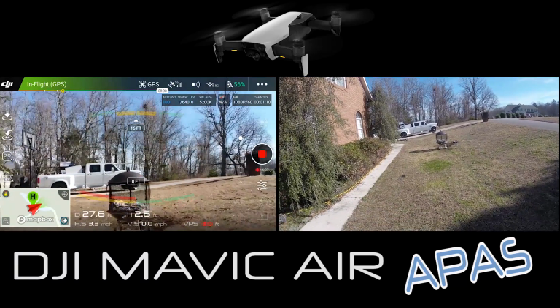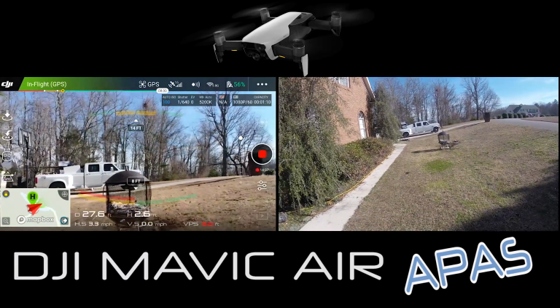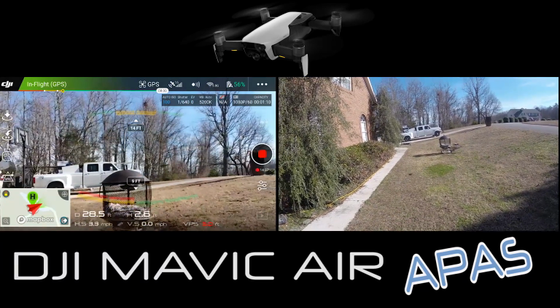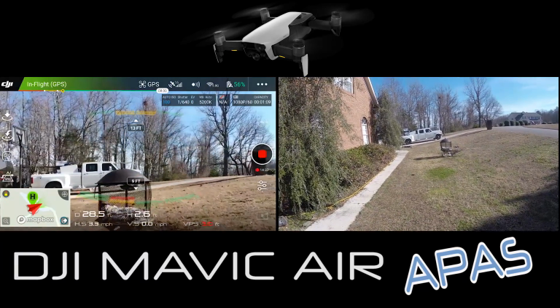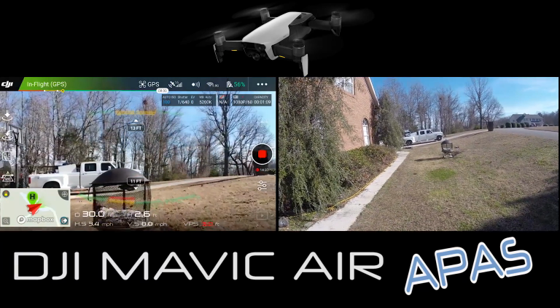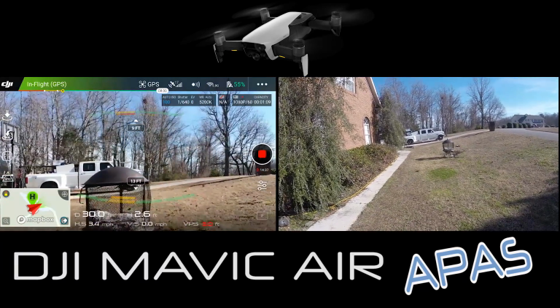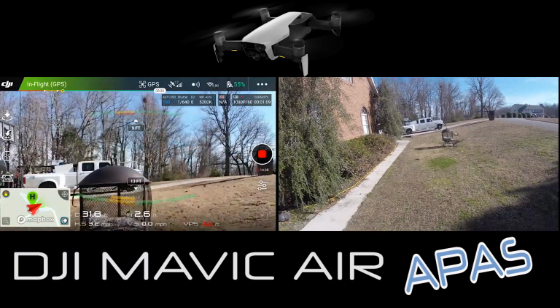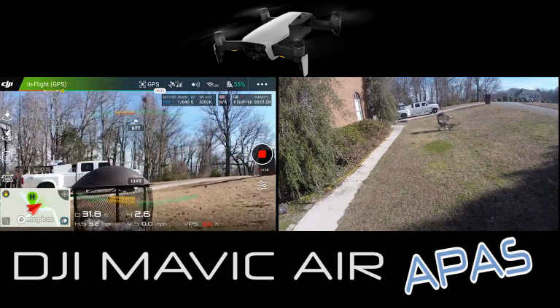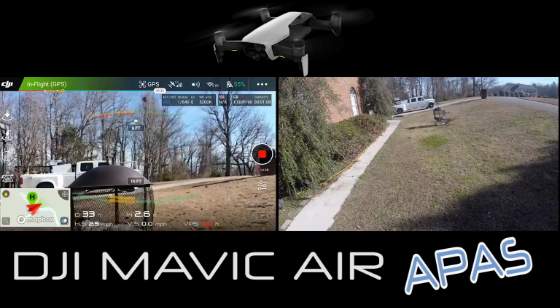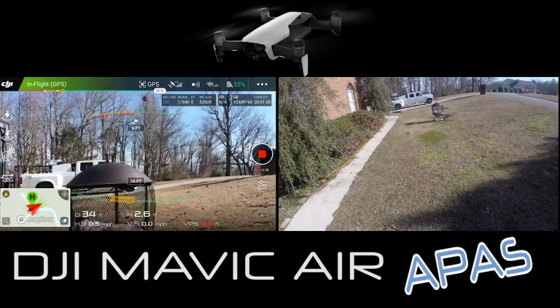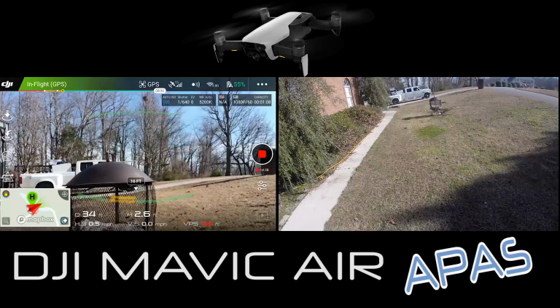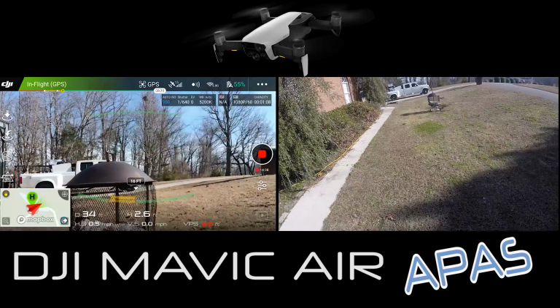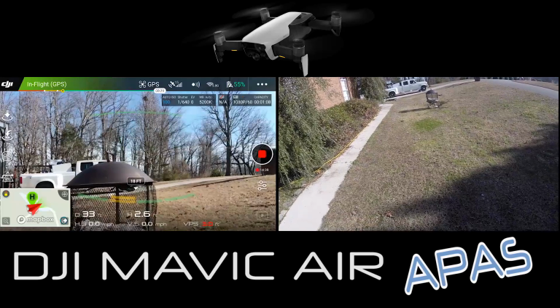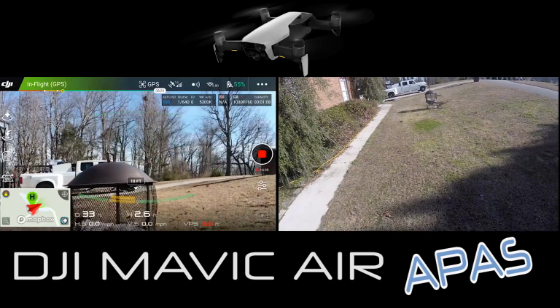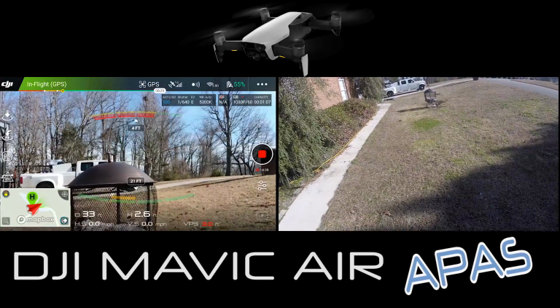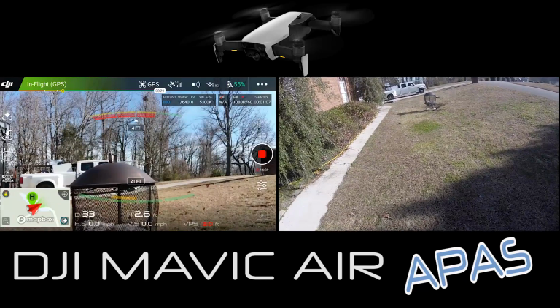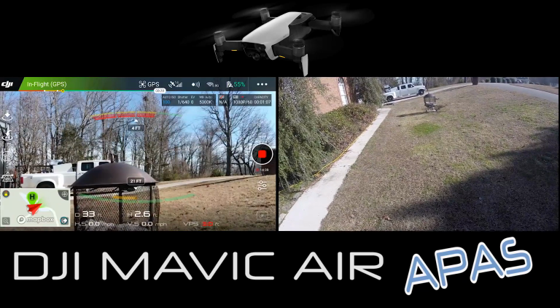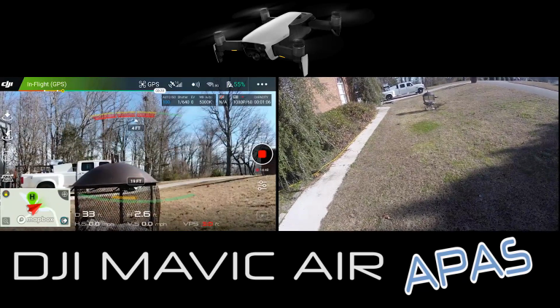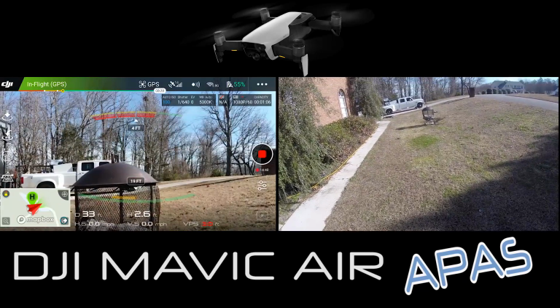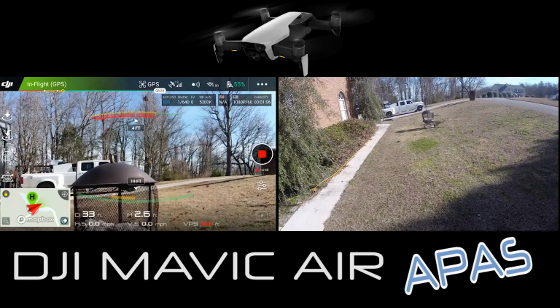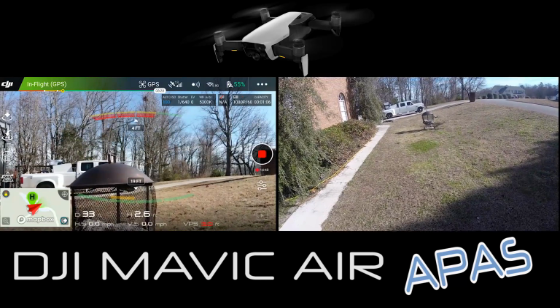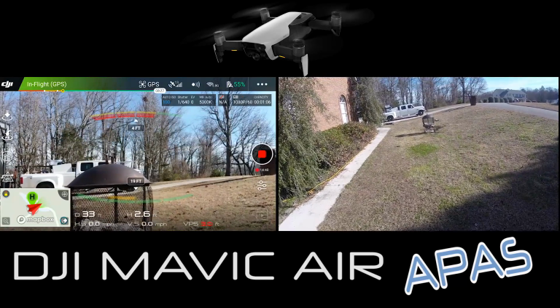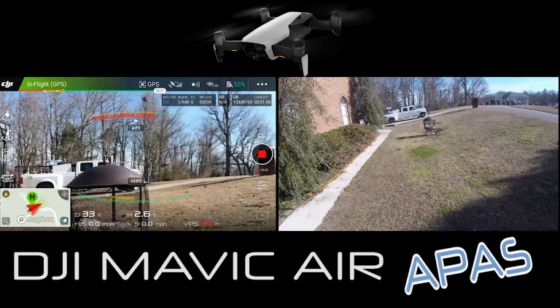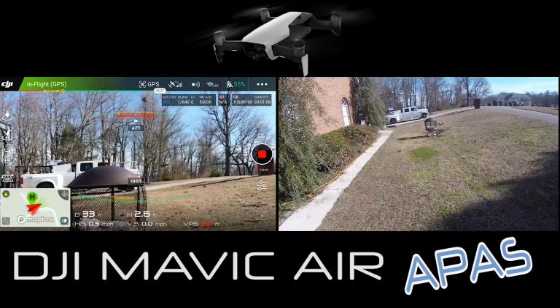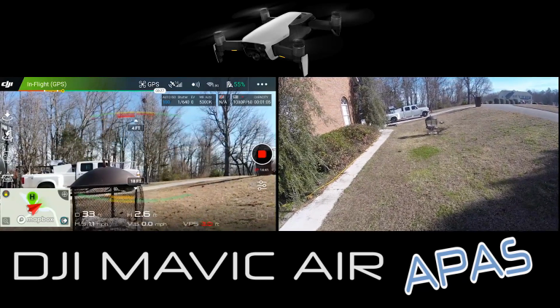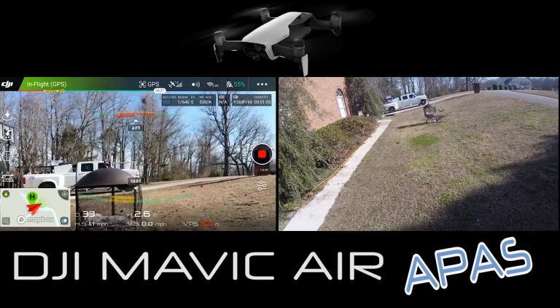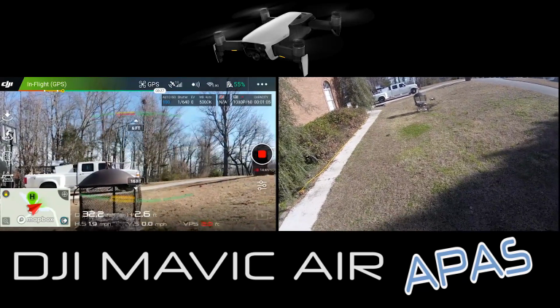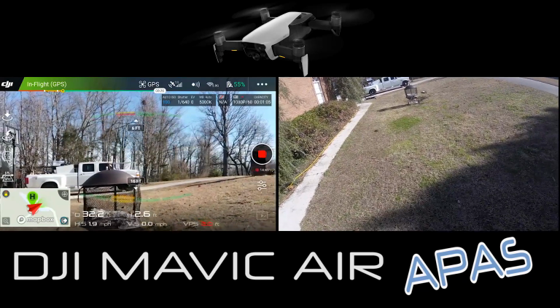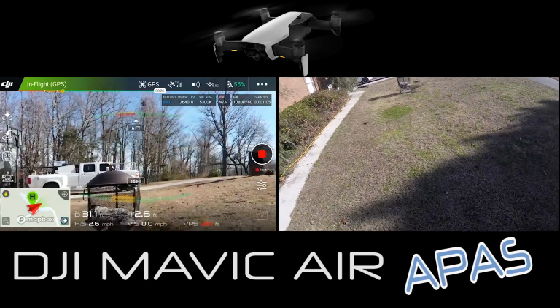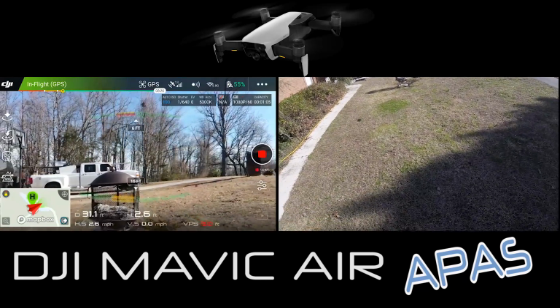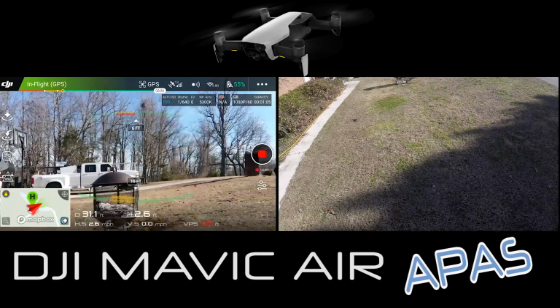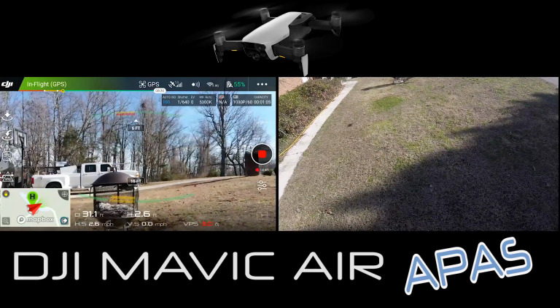We'll fly it straight into the fire pit with APAS off, so it should just stop - and it does. If I back it up towards me, it'll stop as well.